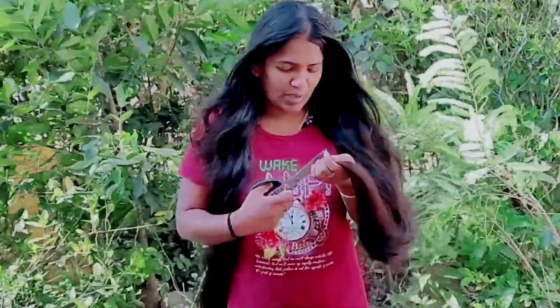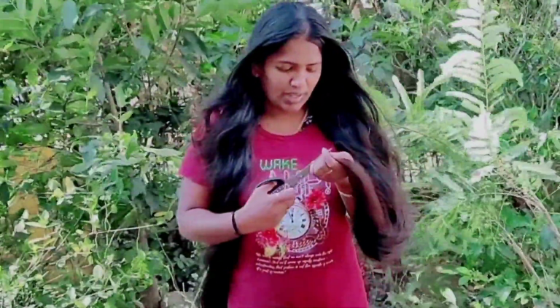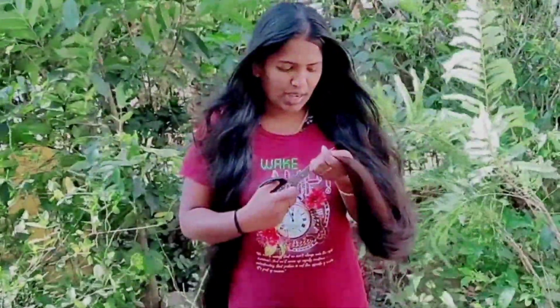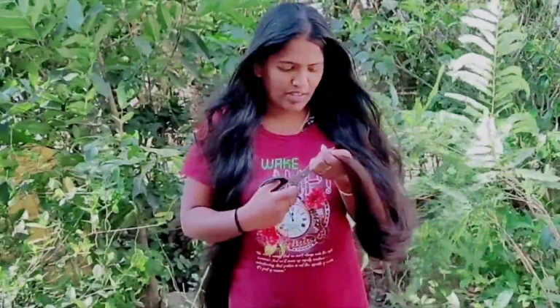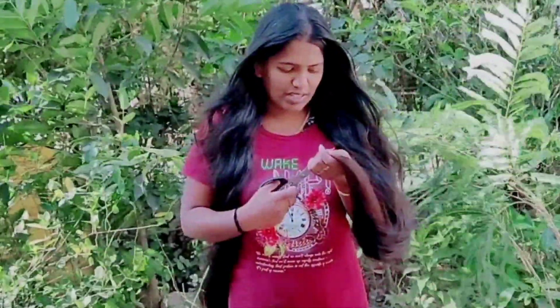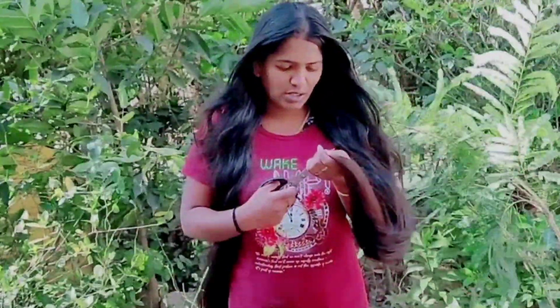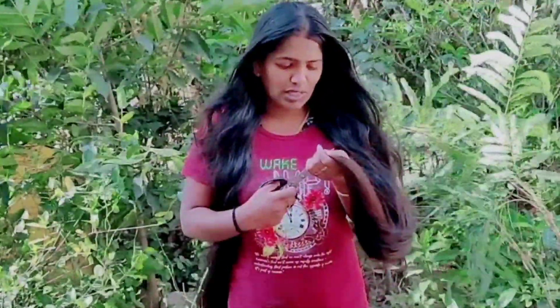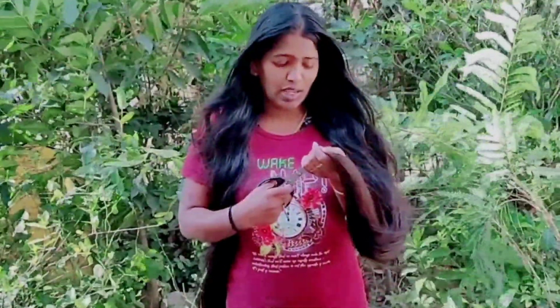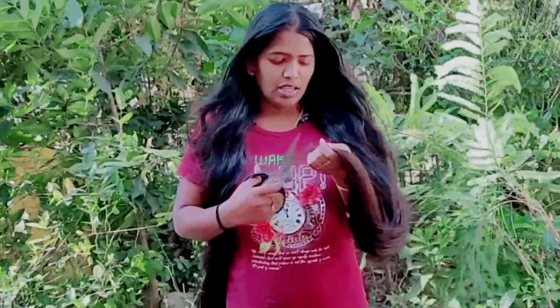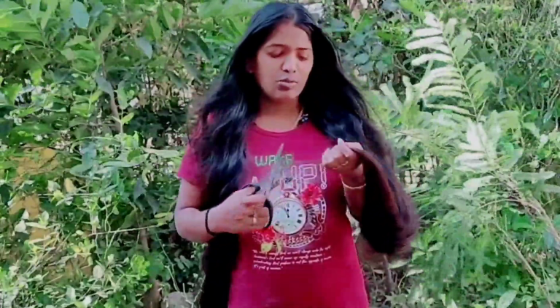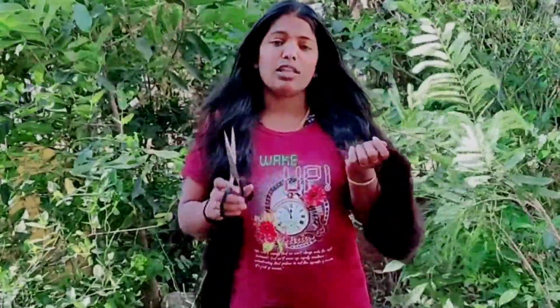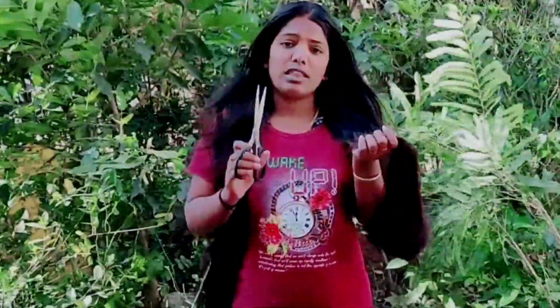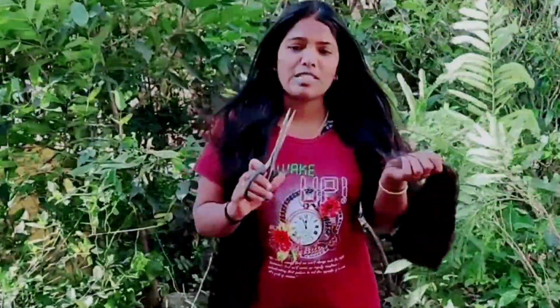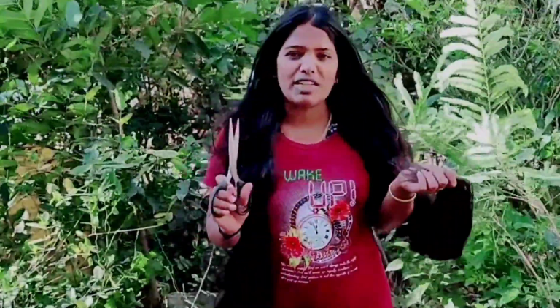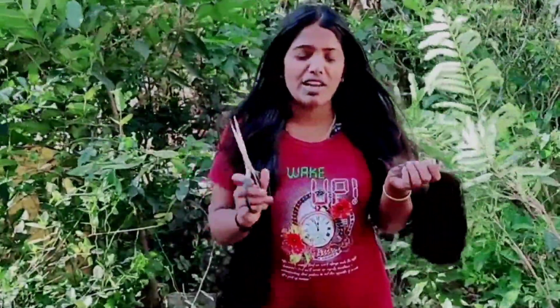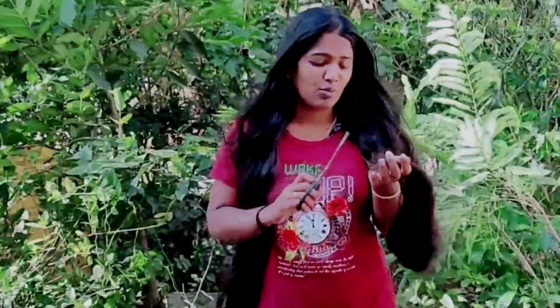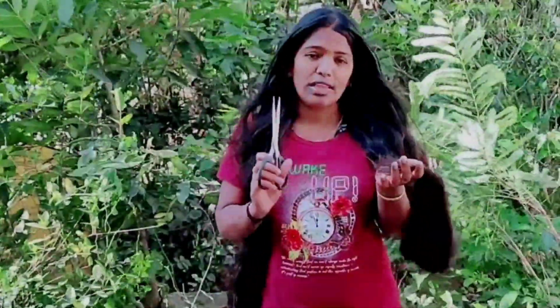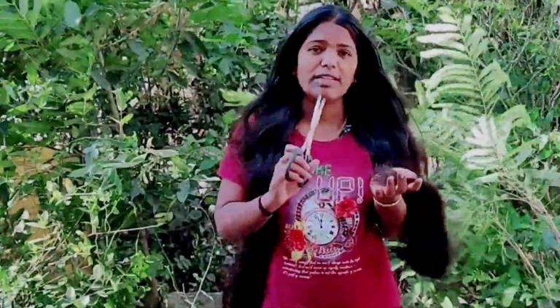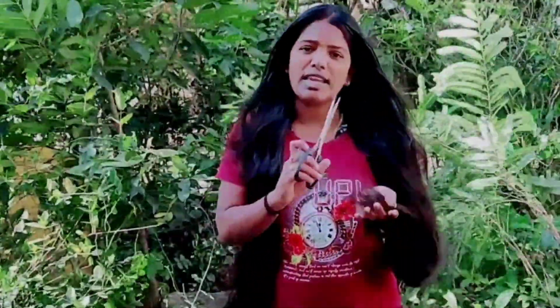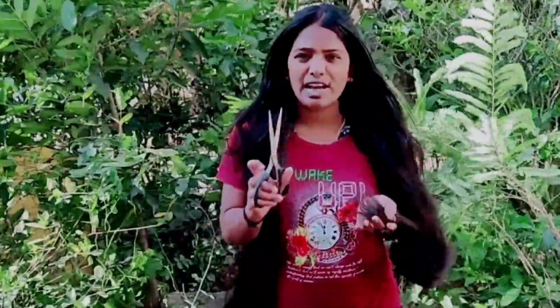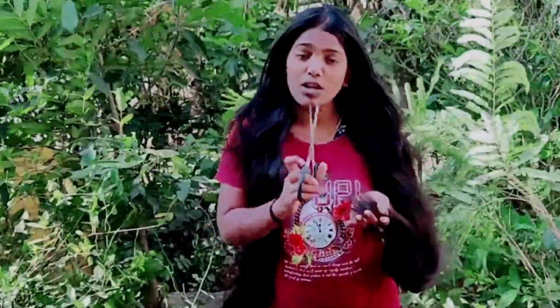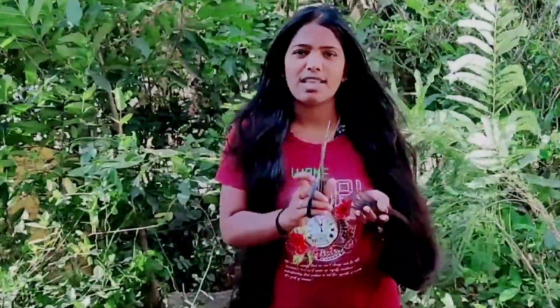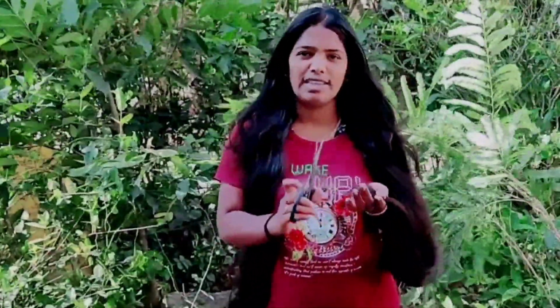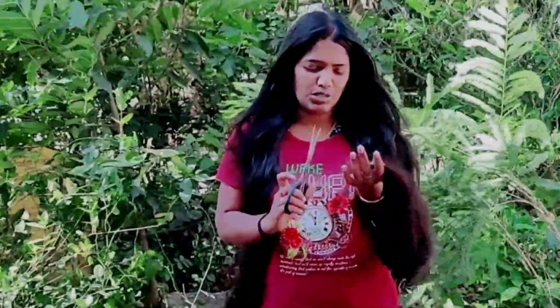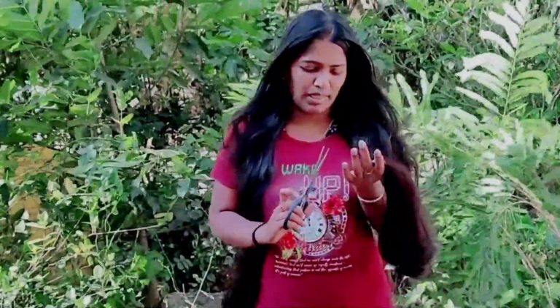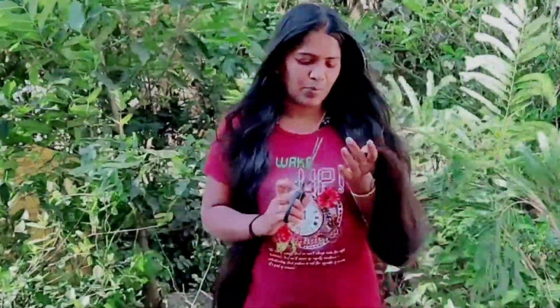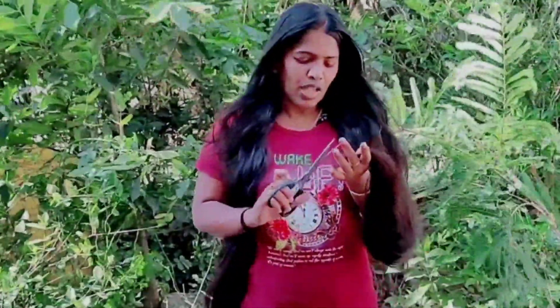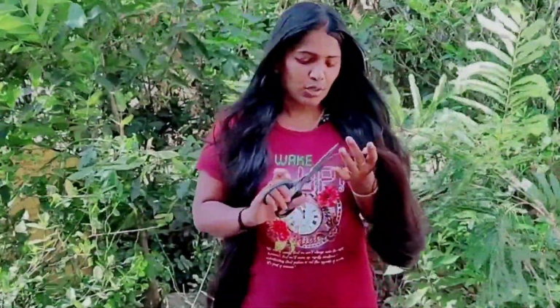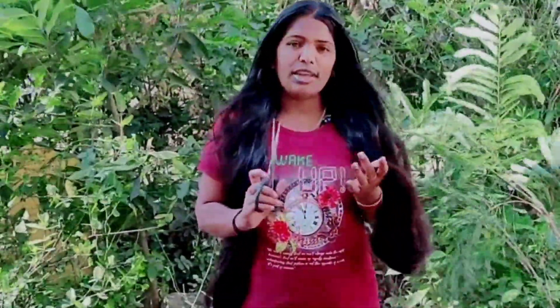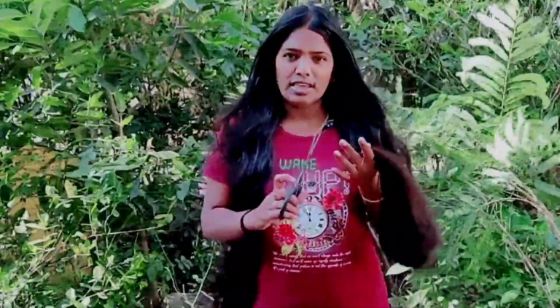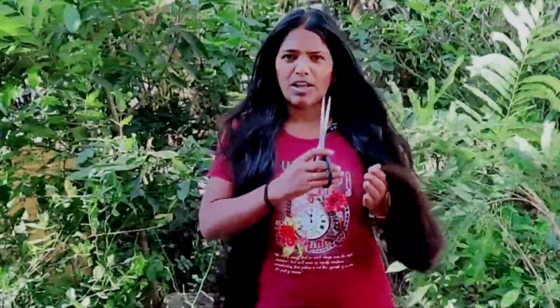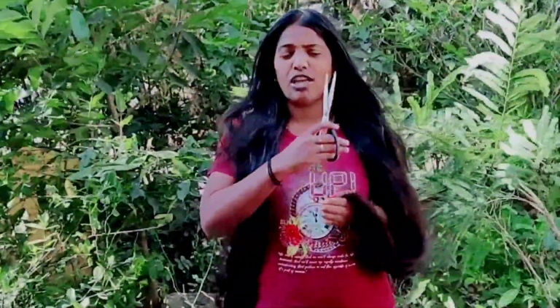We are going to make a tip for the hair. I want to make a tip for this — we are going to make use of our hair.